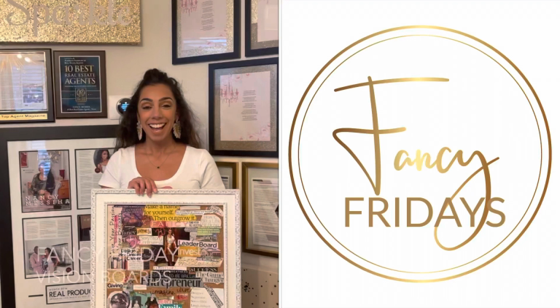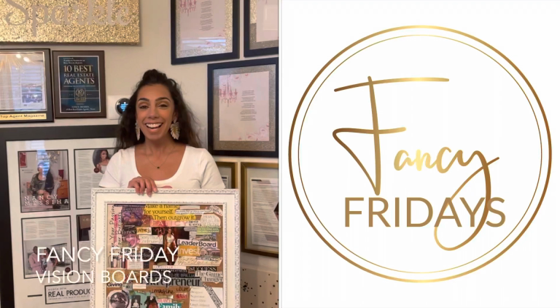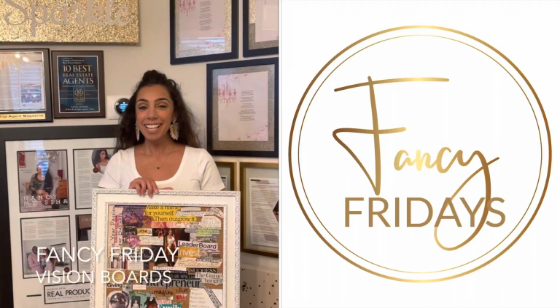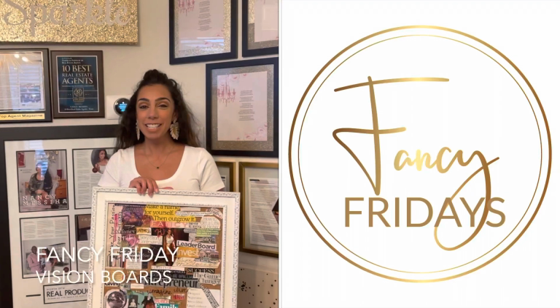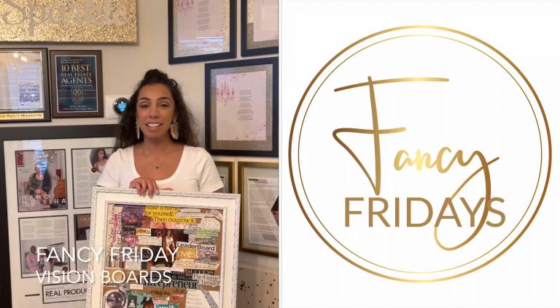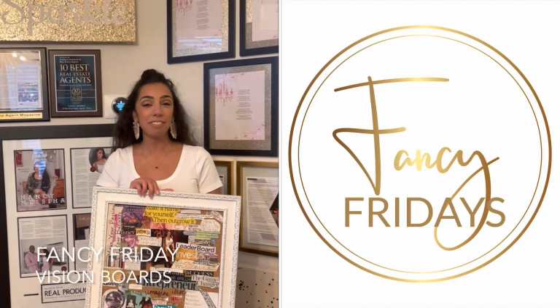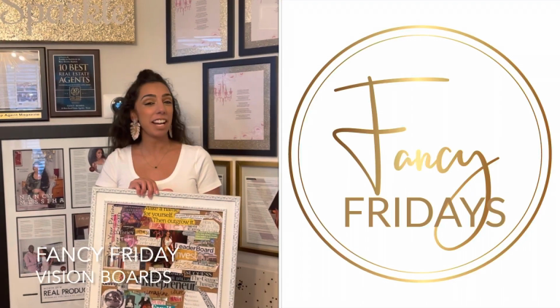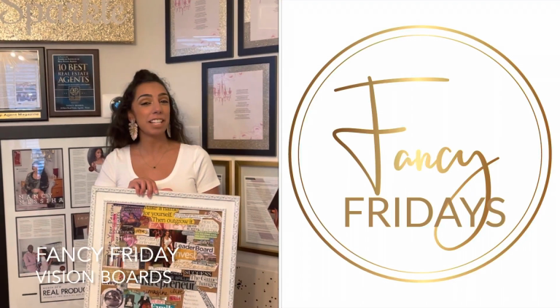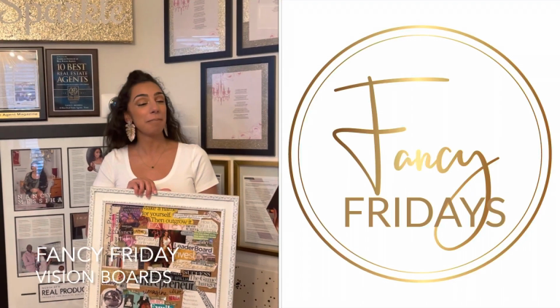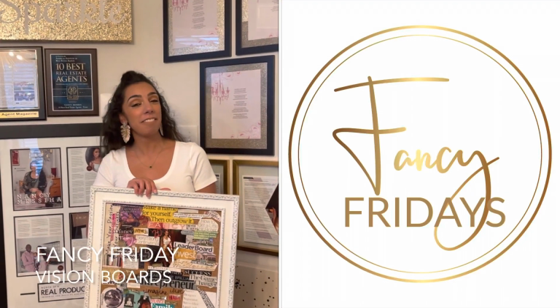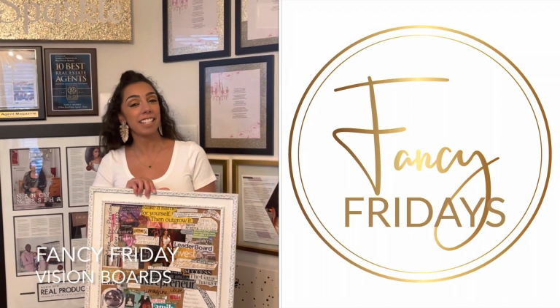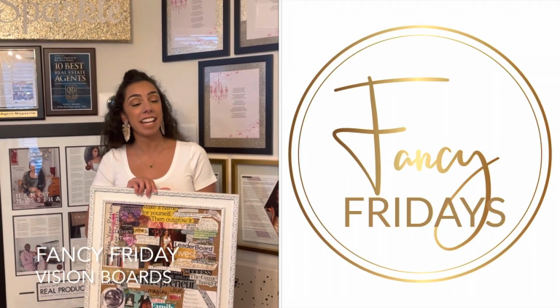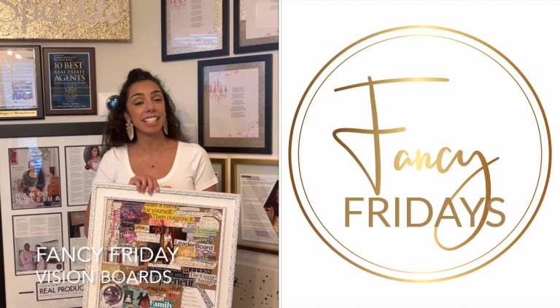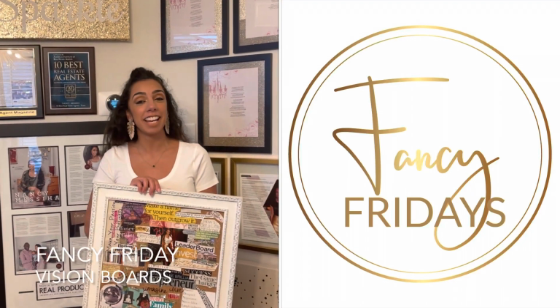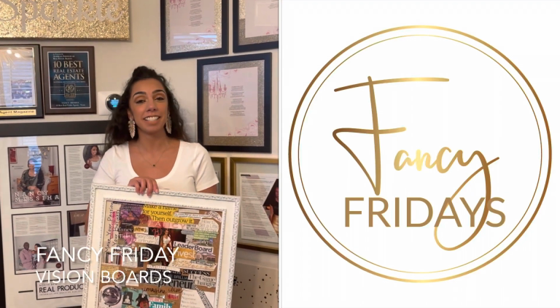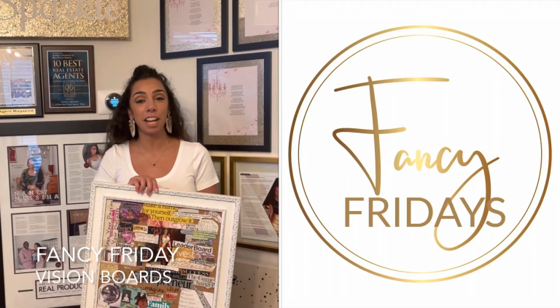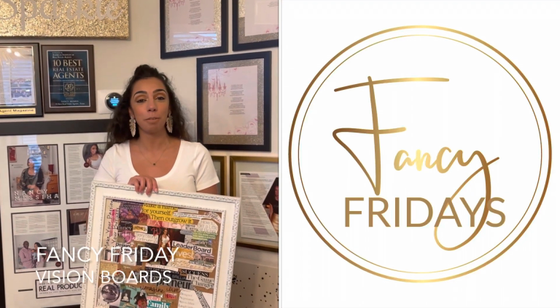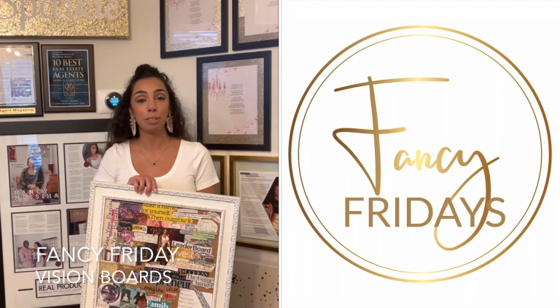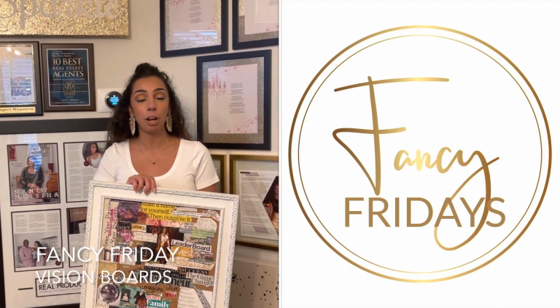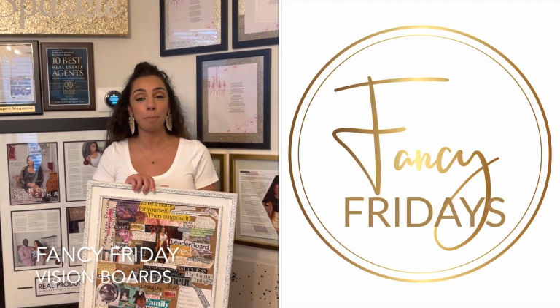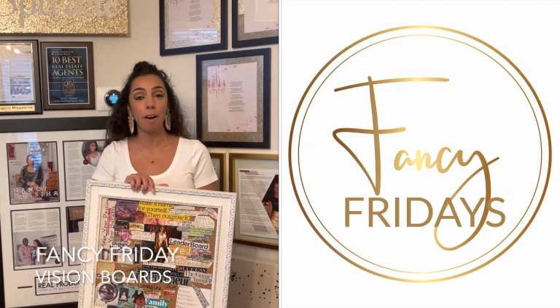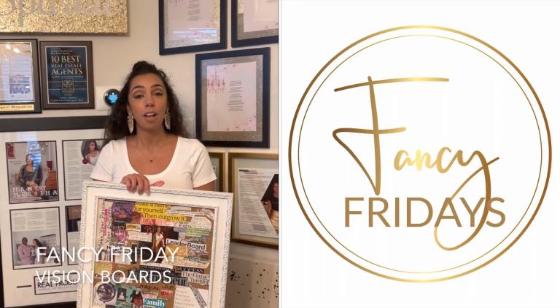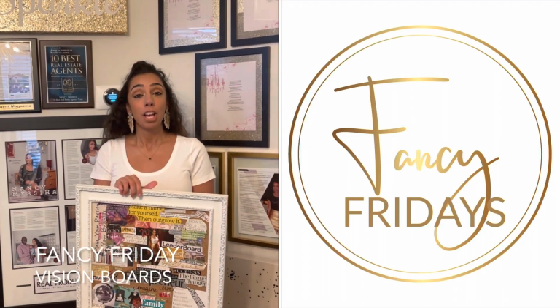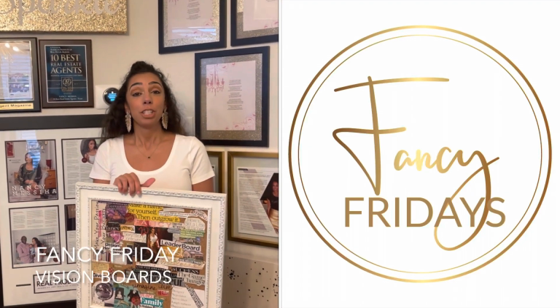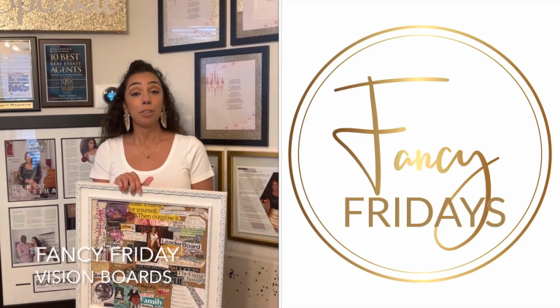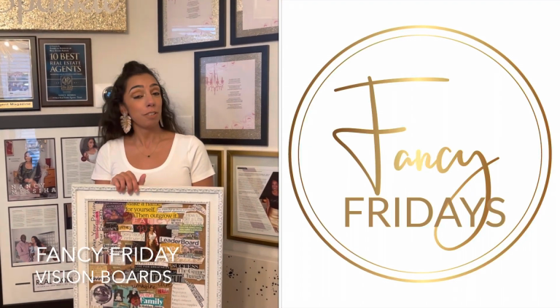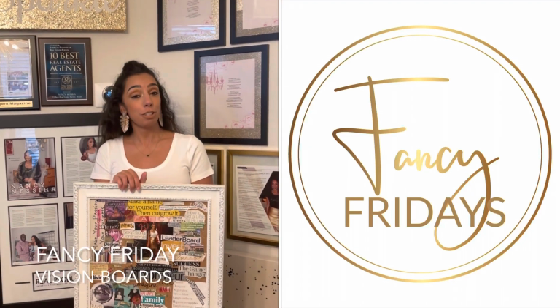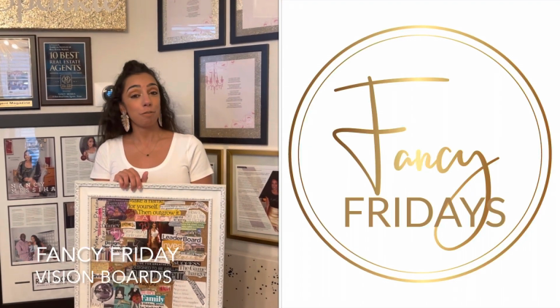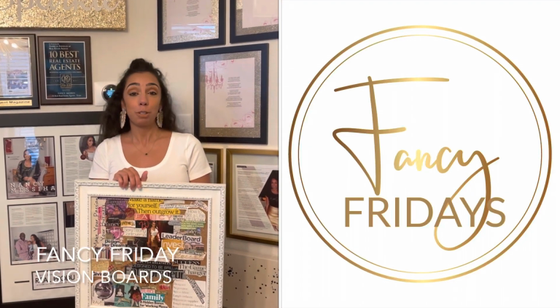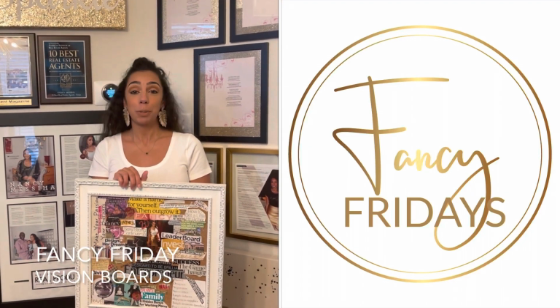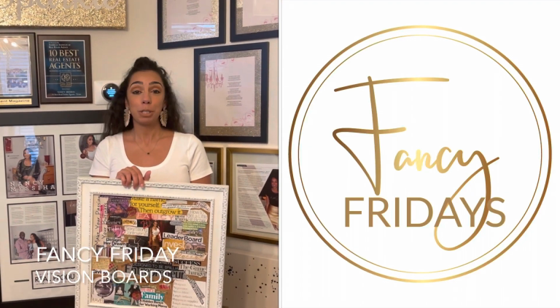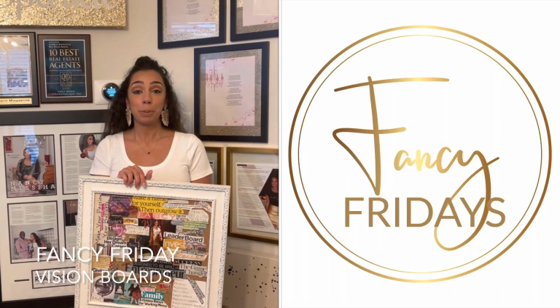Hi guys, it's Fancy Fridays with me, Fancy Nancy, and today I want to talk about your vision for 2021.